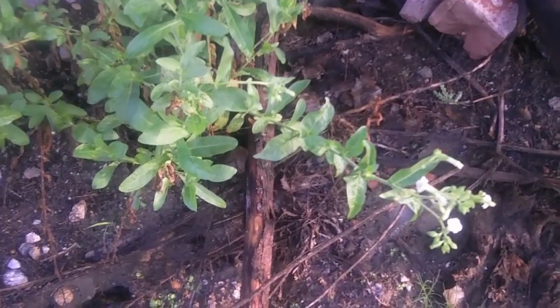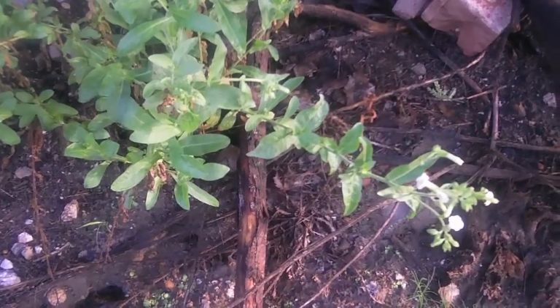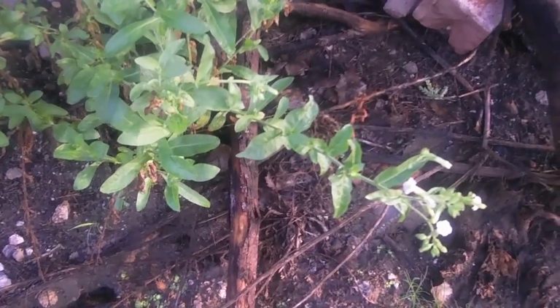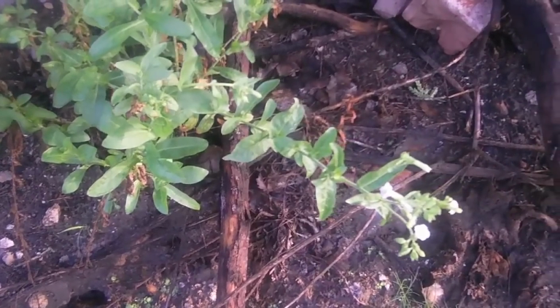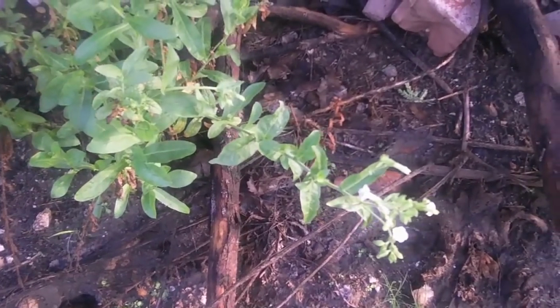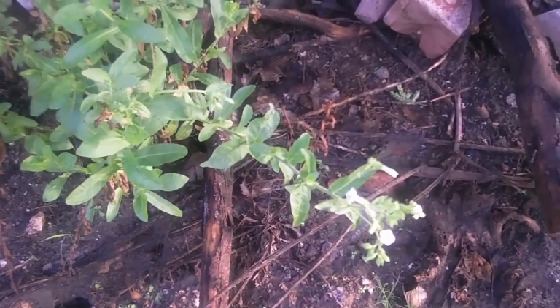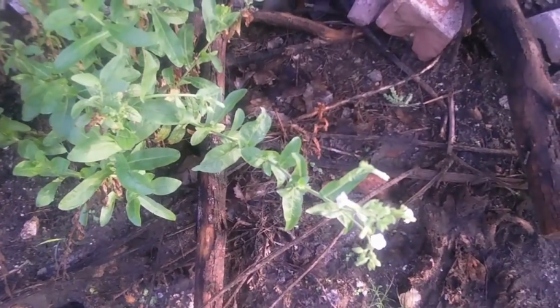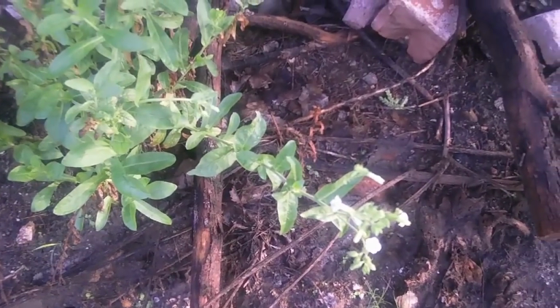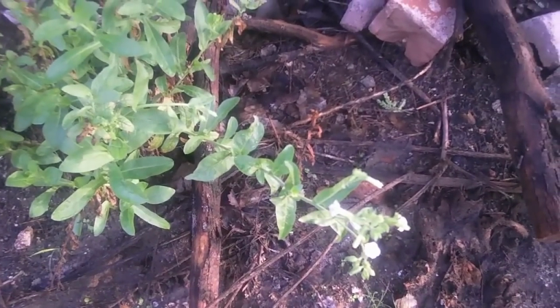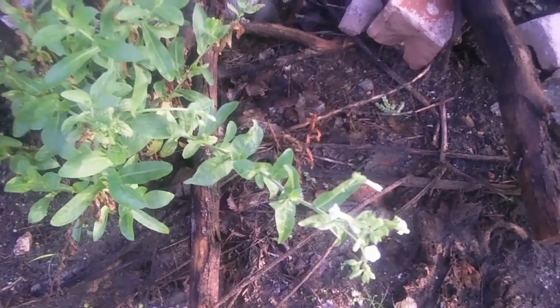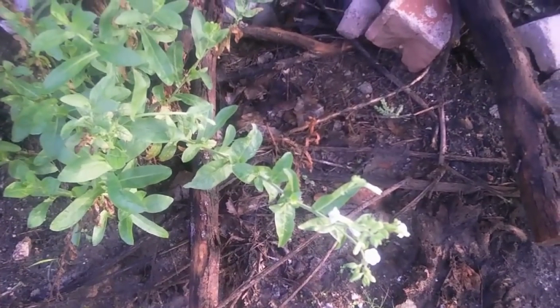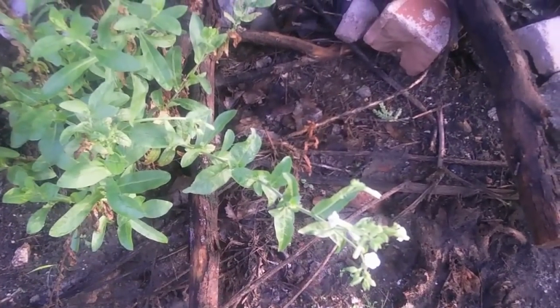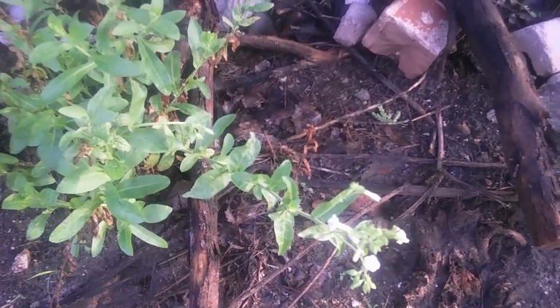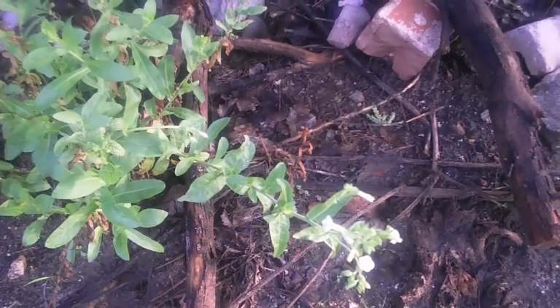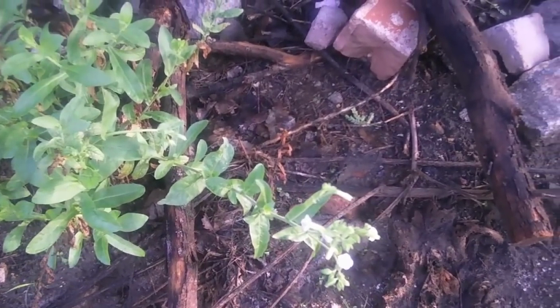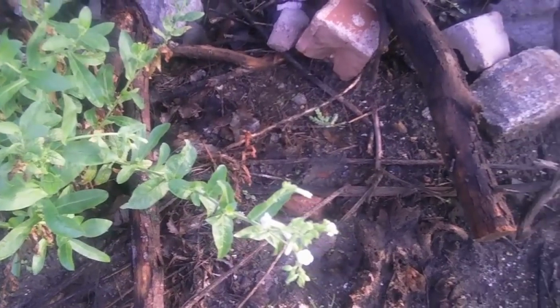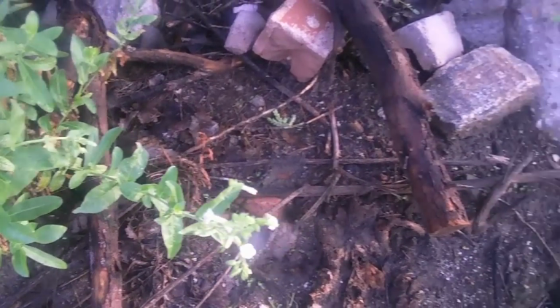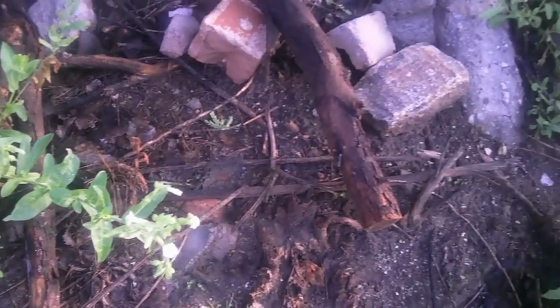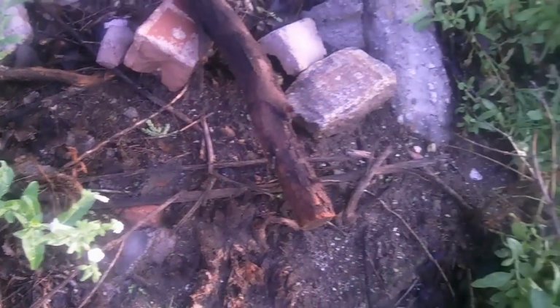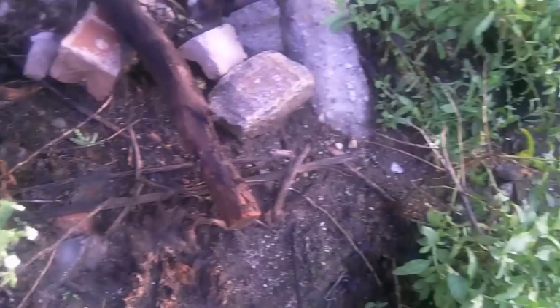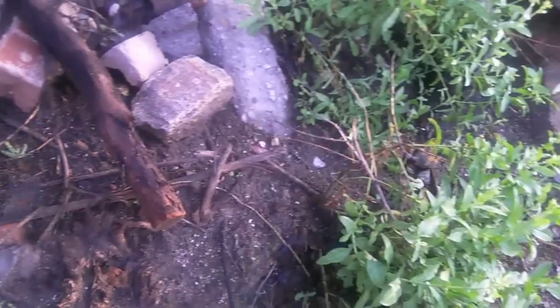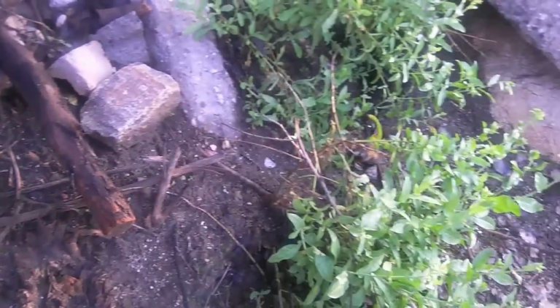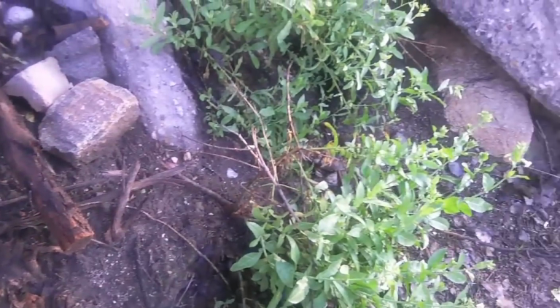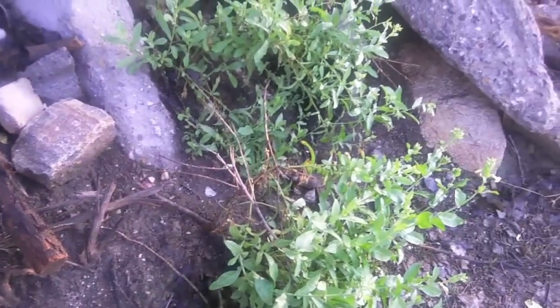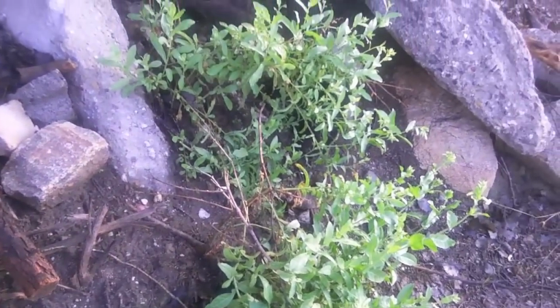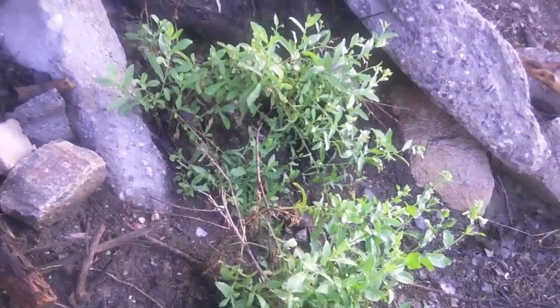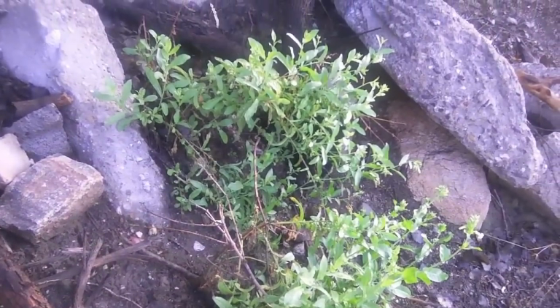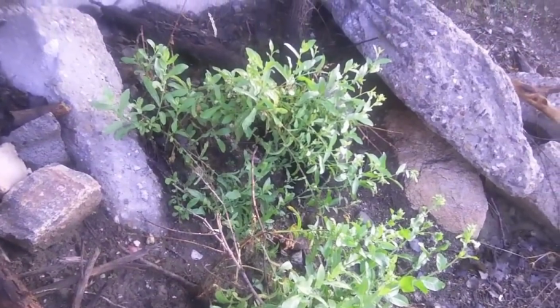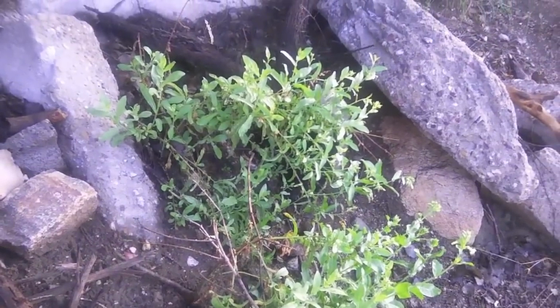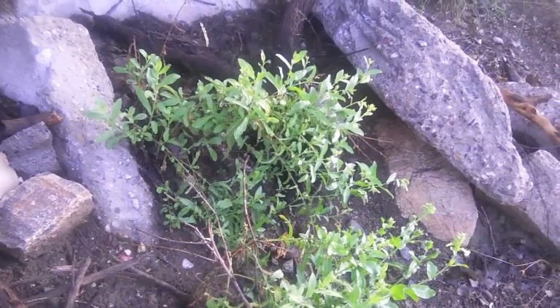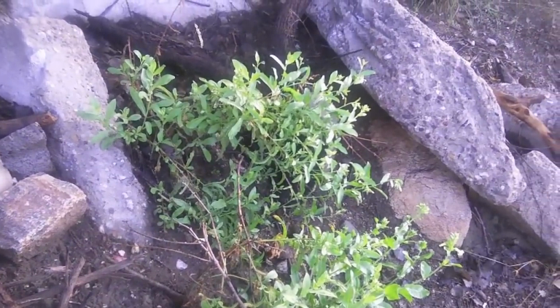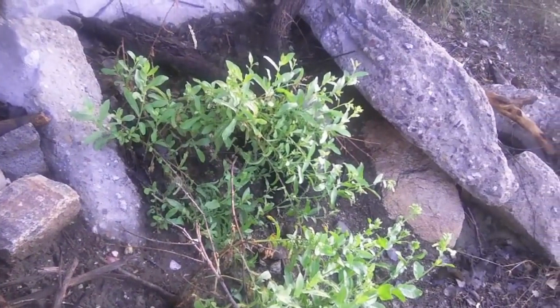So it's Nicotiana trigonophylla, and this is really common in the washes. You can see there's much more here and it grows all the way up and down.